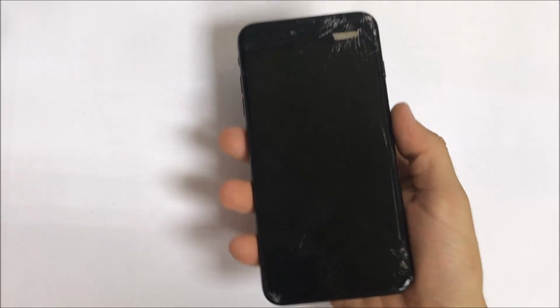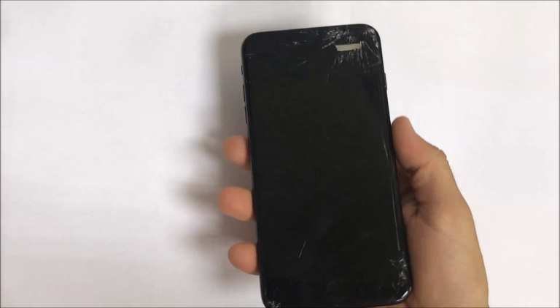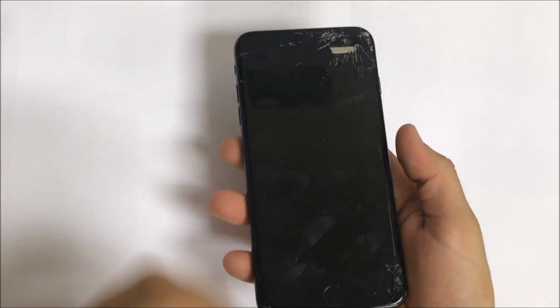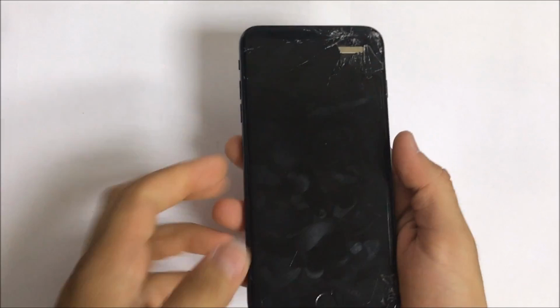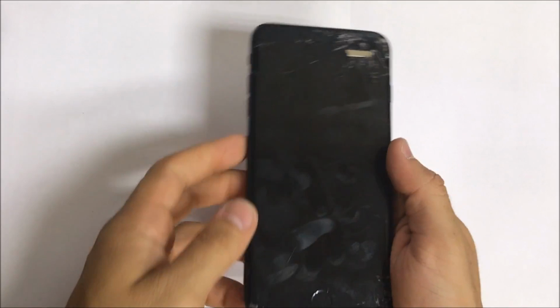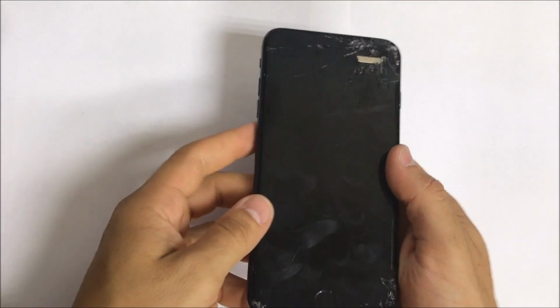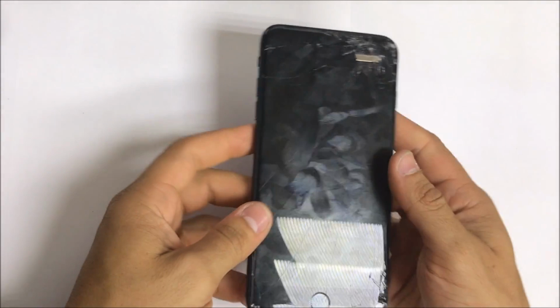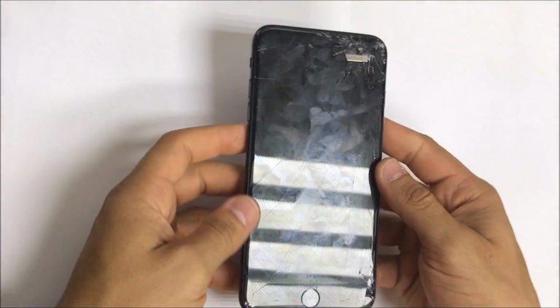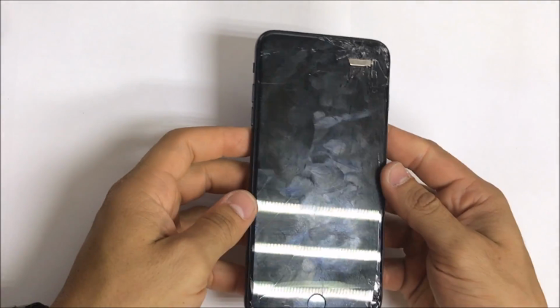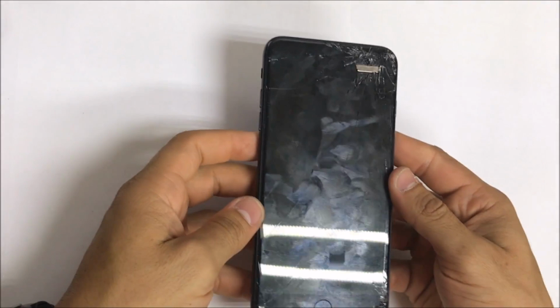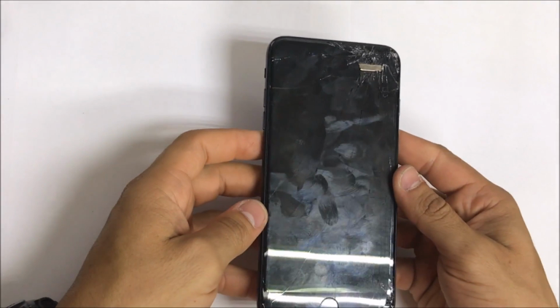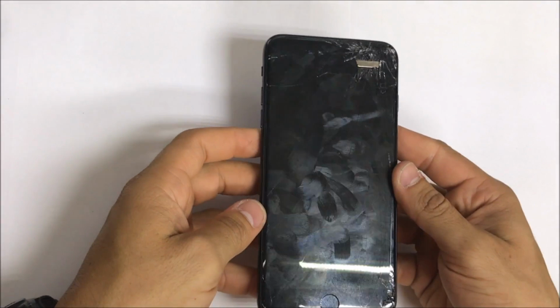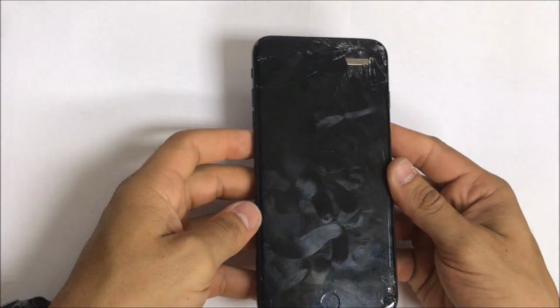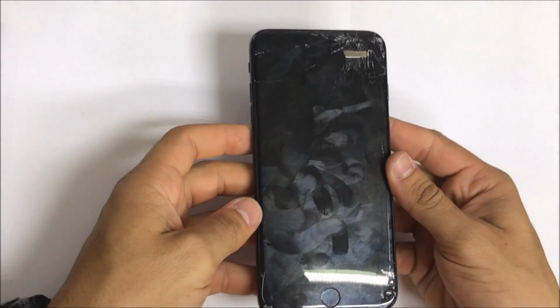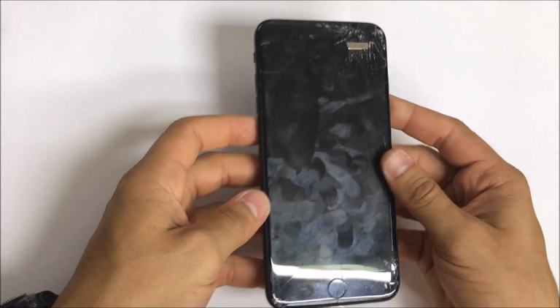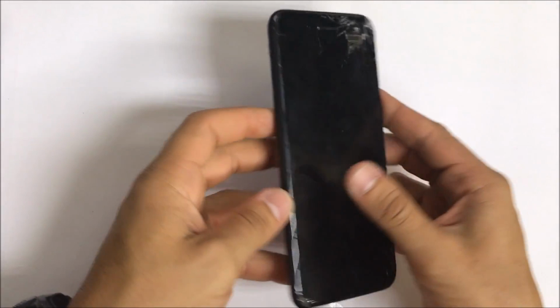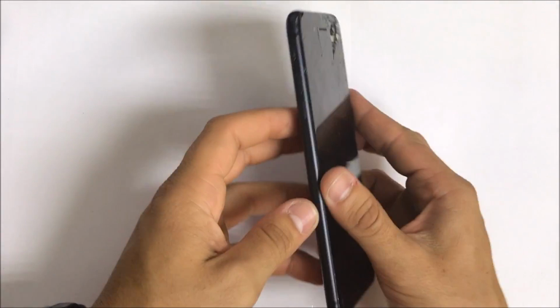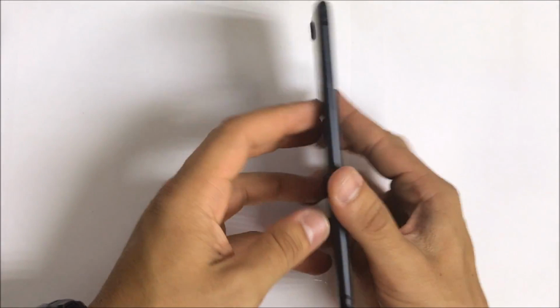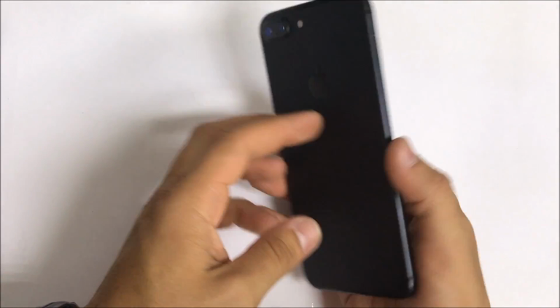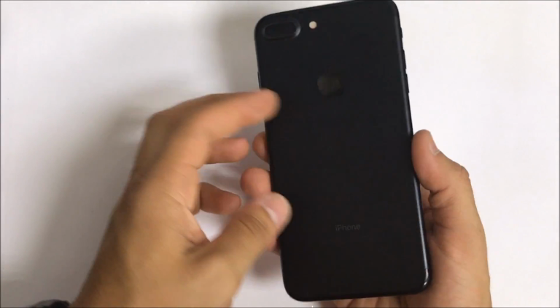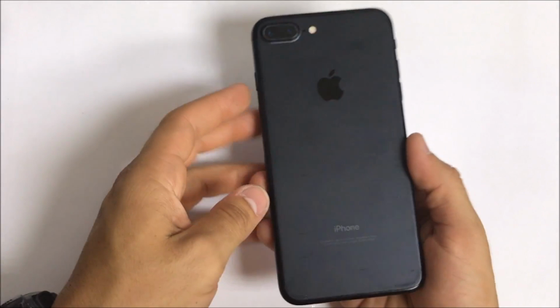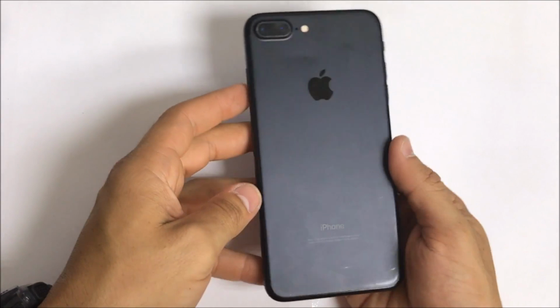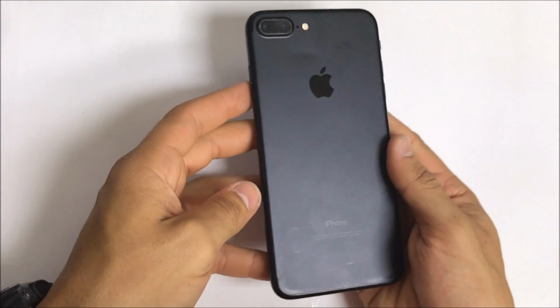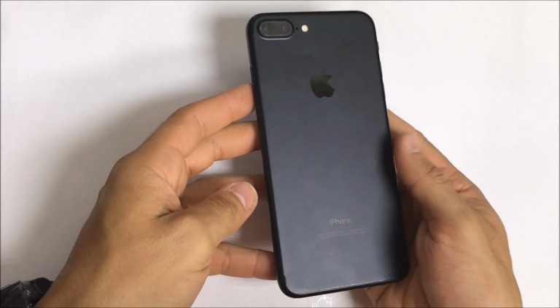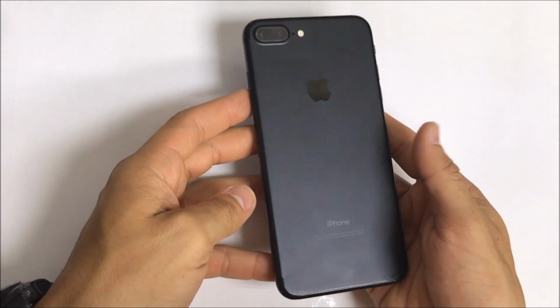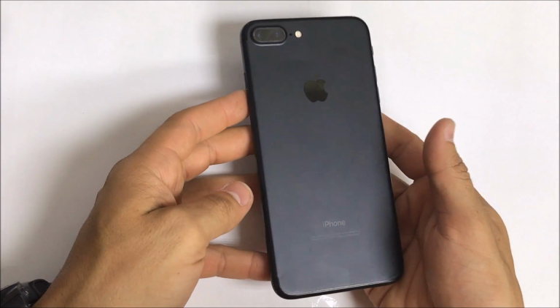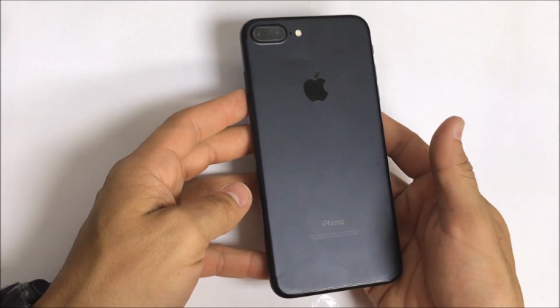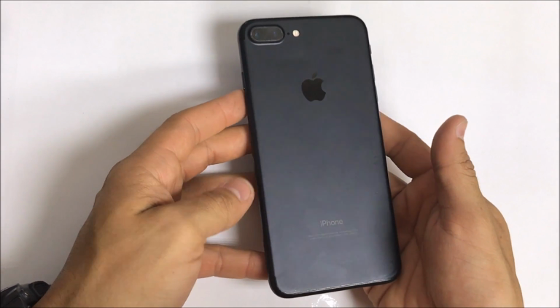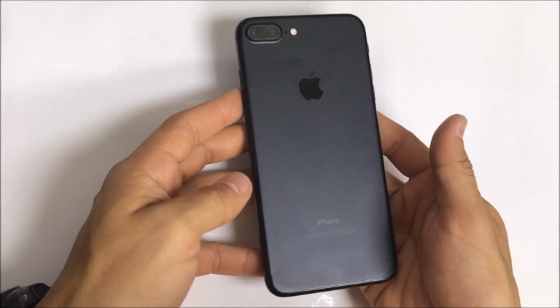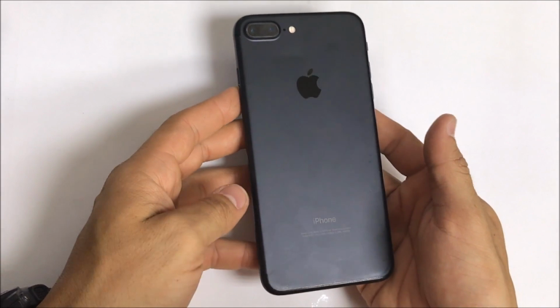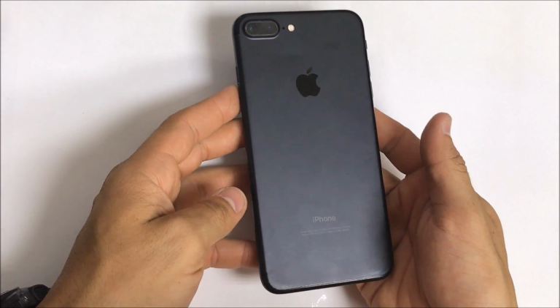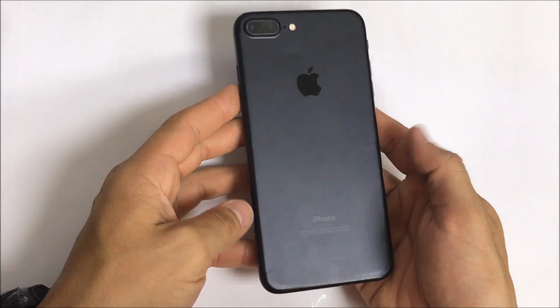In this video, I'm going to be showing you how to replace the LCD on your iPhone 7 Plus.